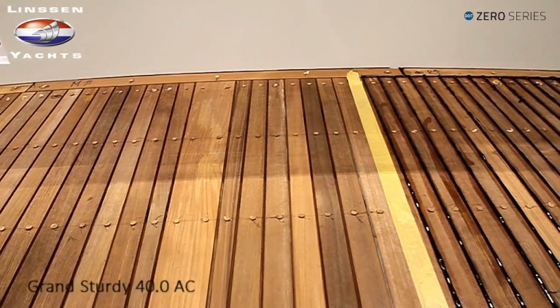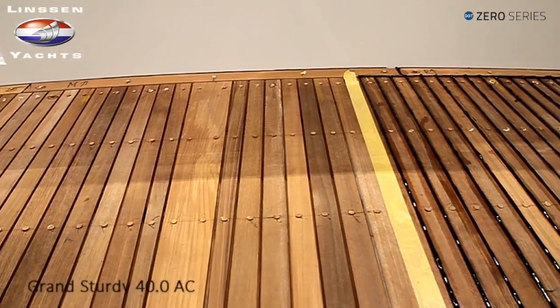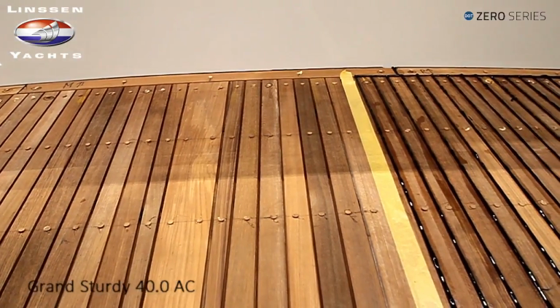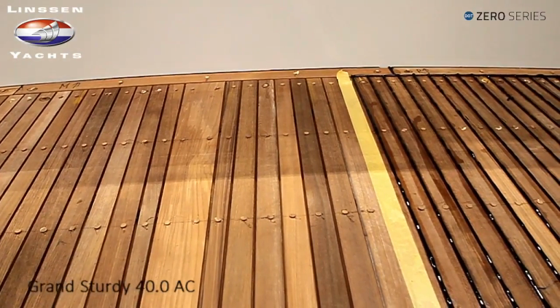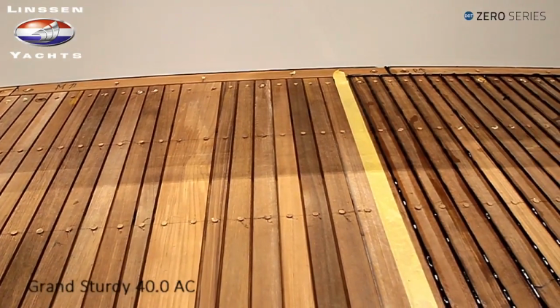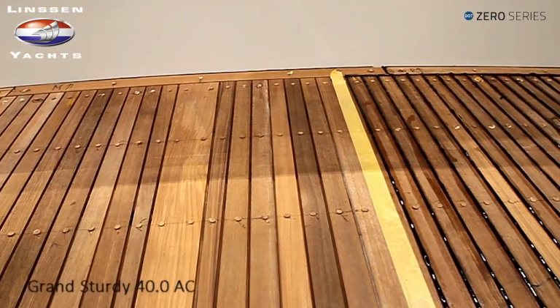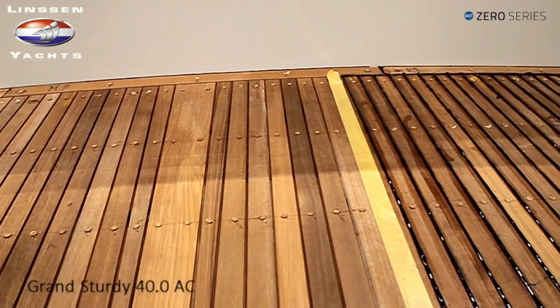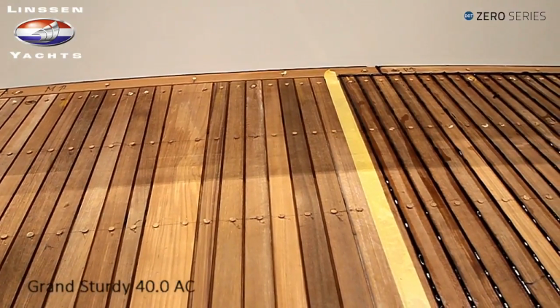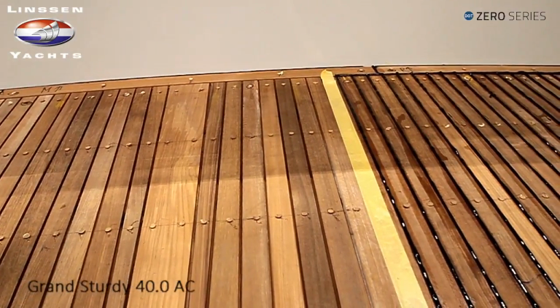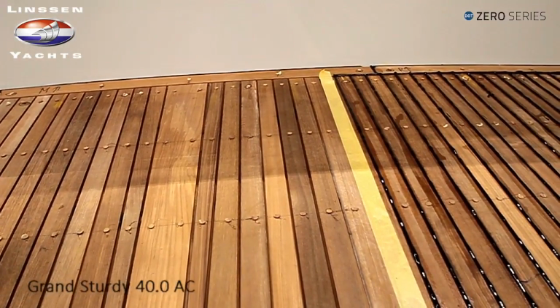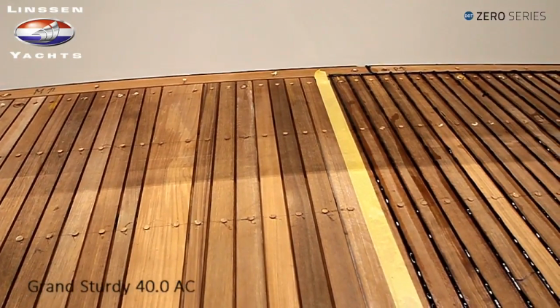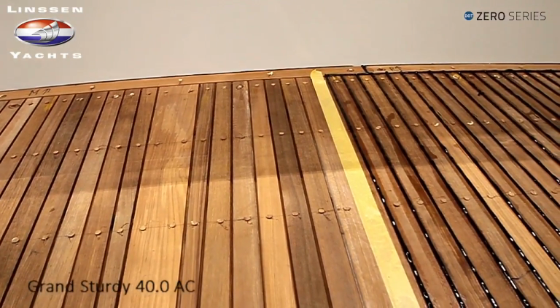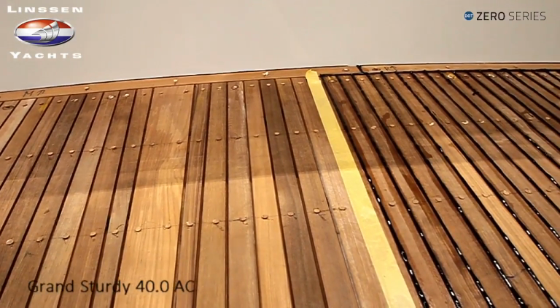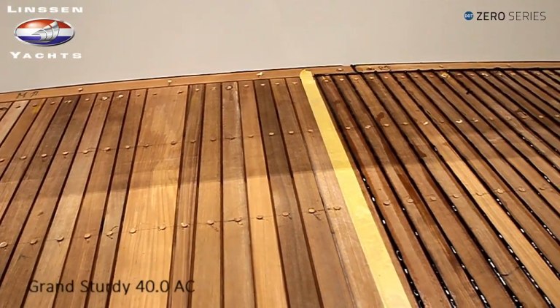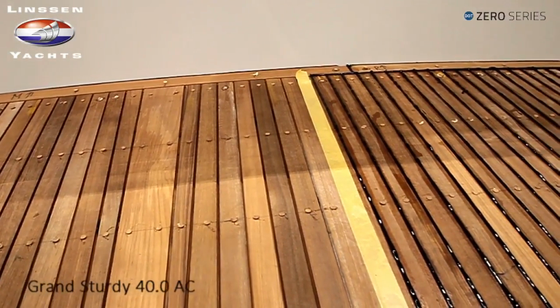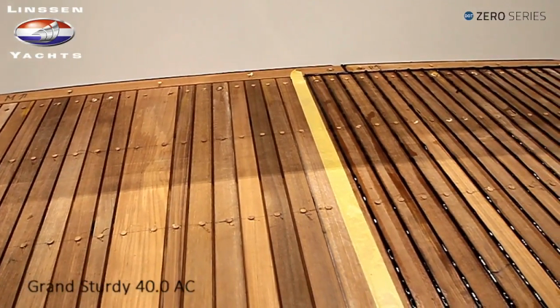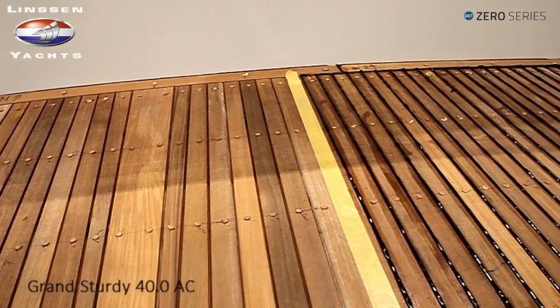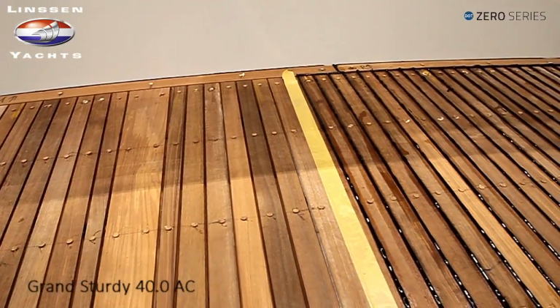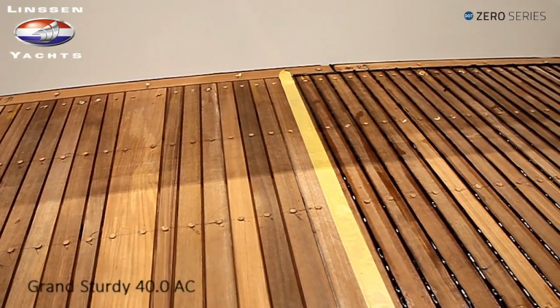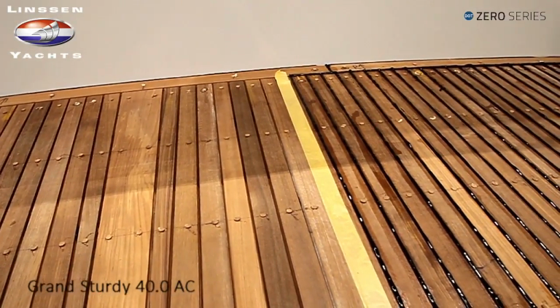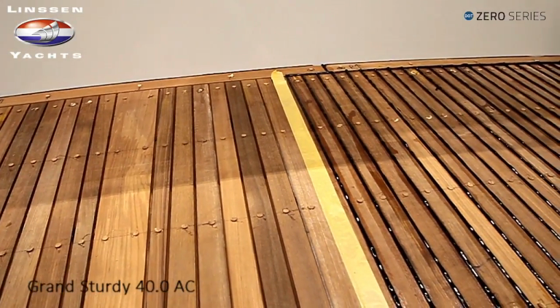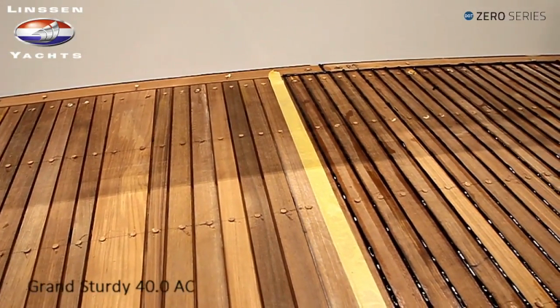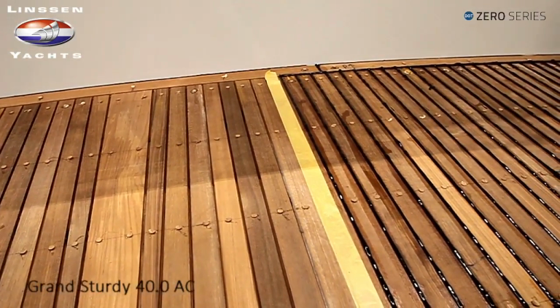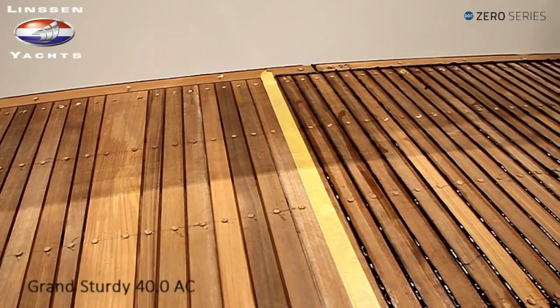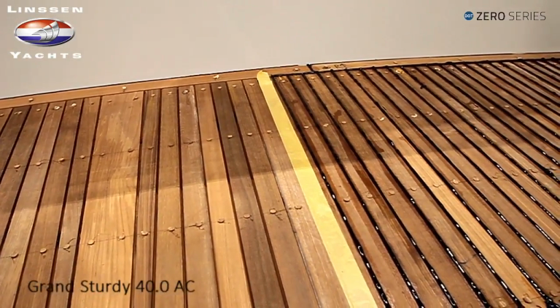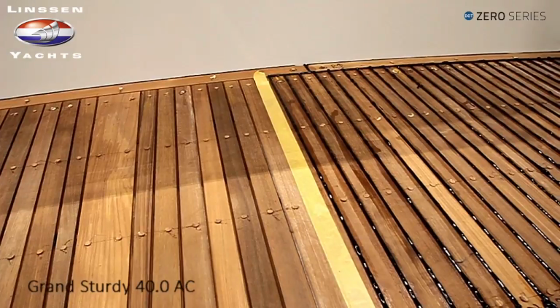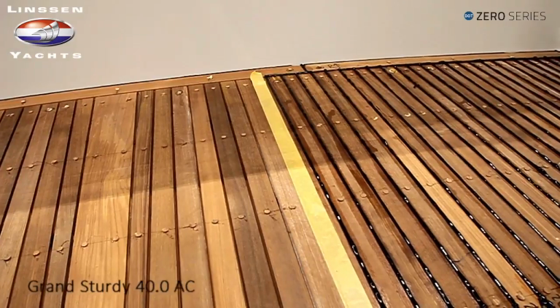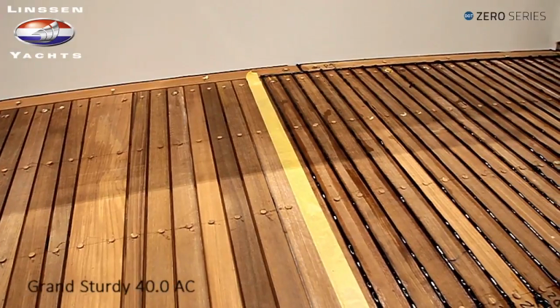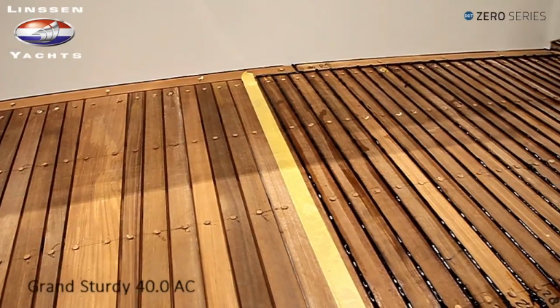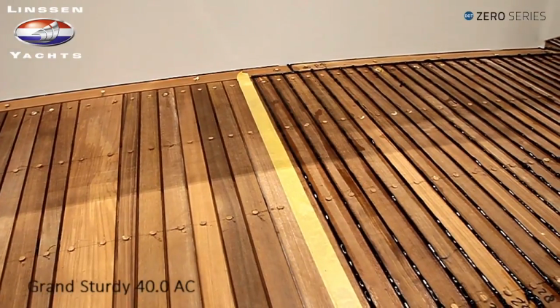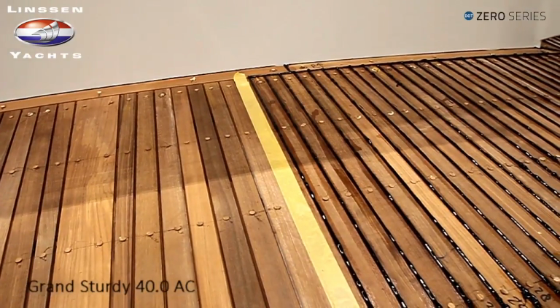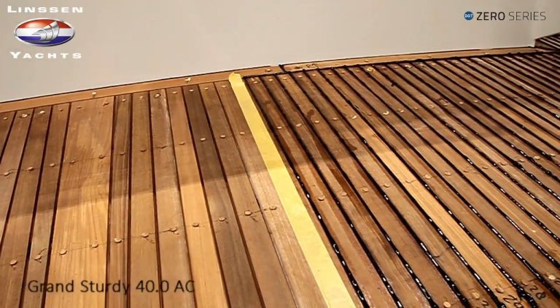Stuk voor stuk worden handmatig de latjes neergelegd en genummerd, zodat het allemaal perfect past. (One by one, the slats are manually laid down and numbered, so that everything fits perfectly.)